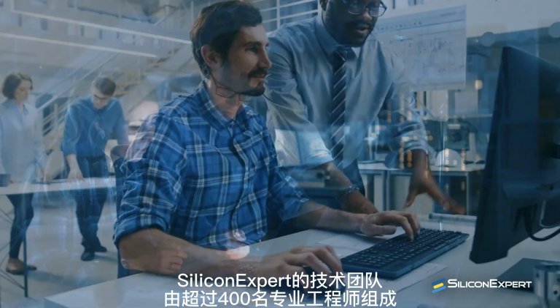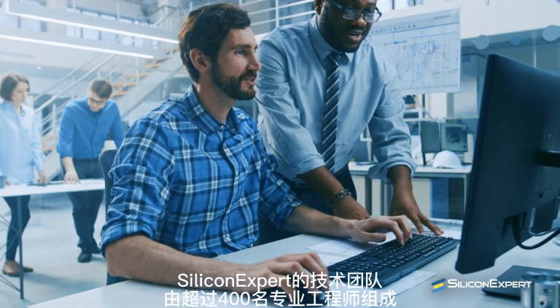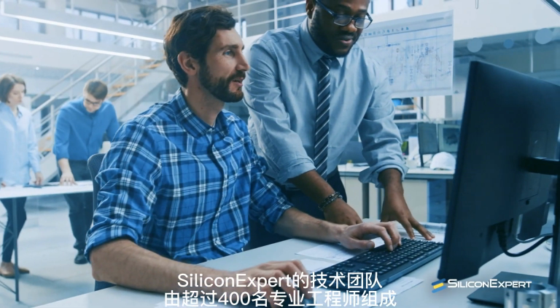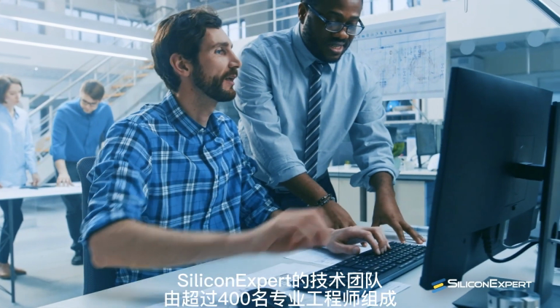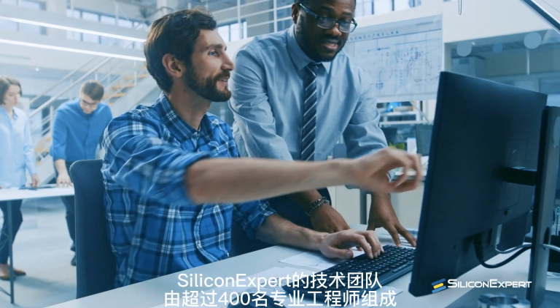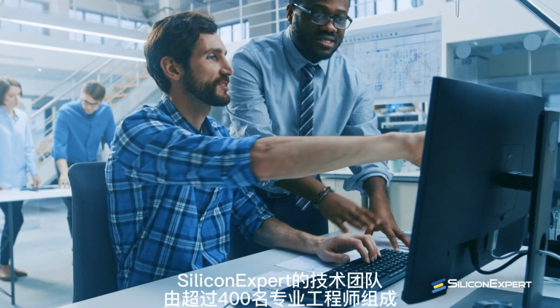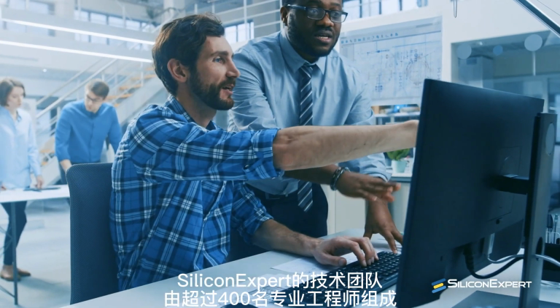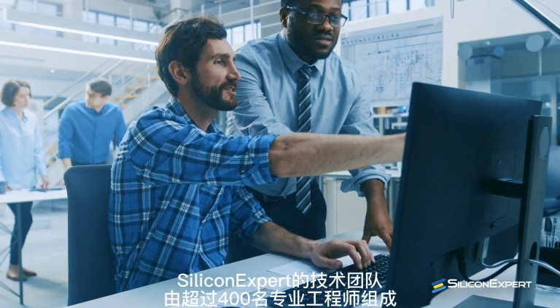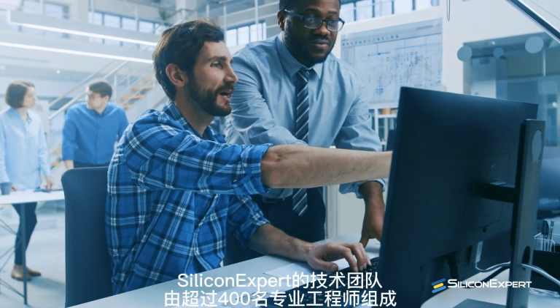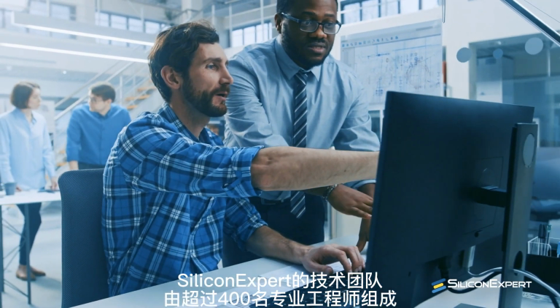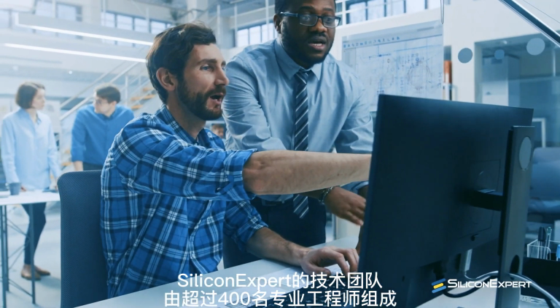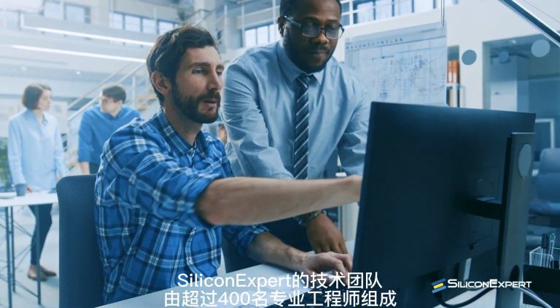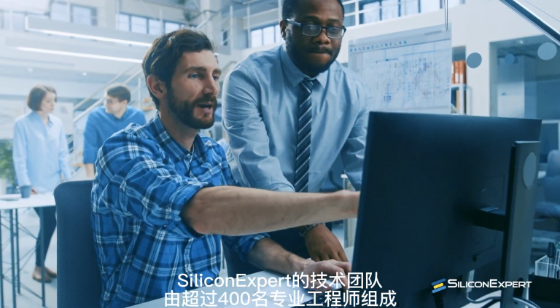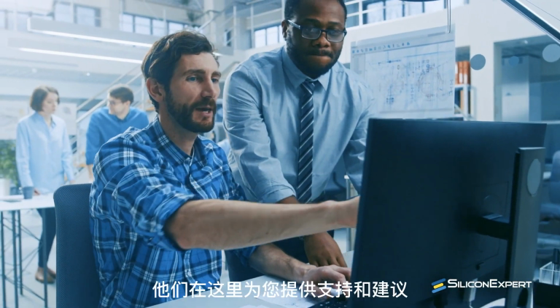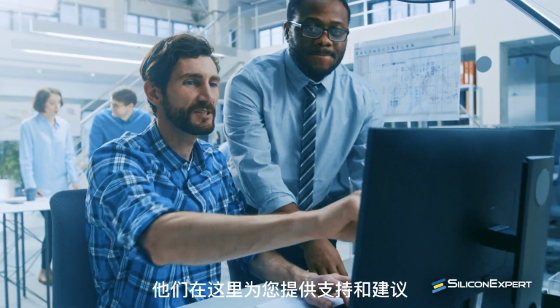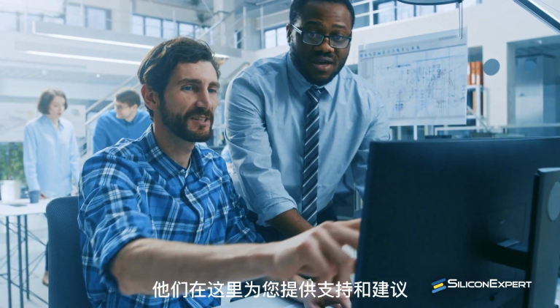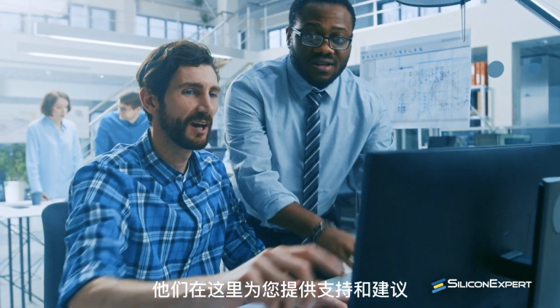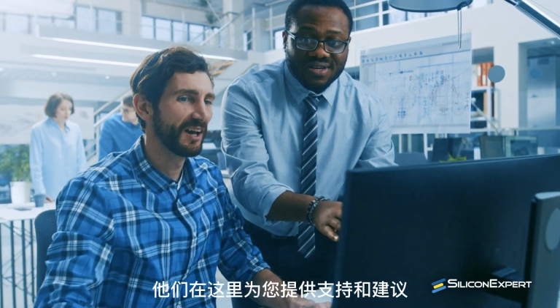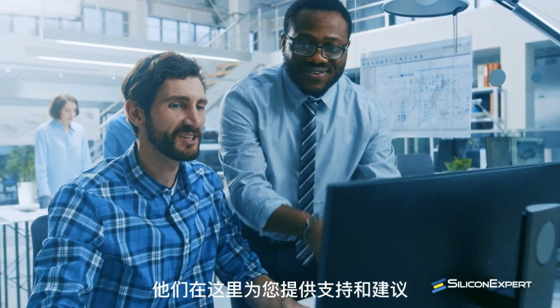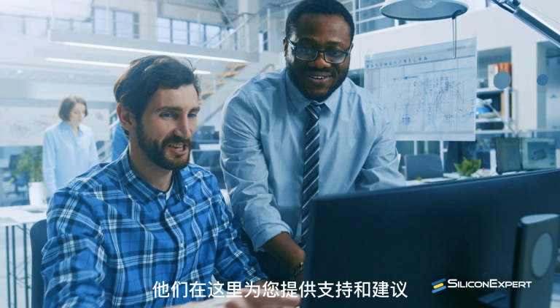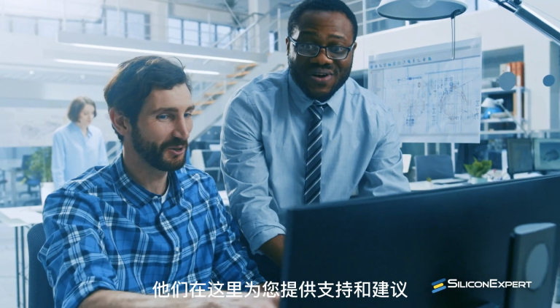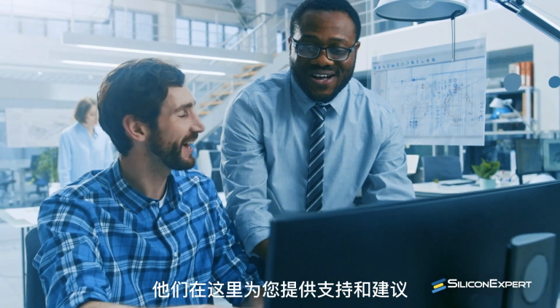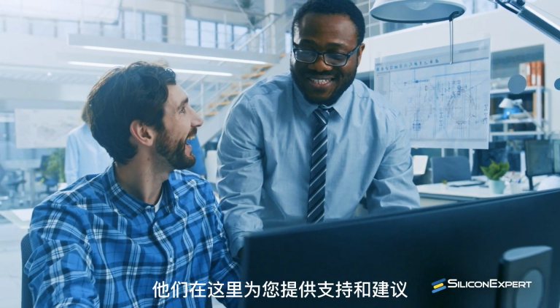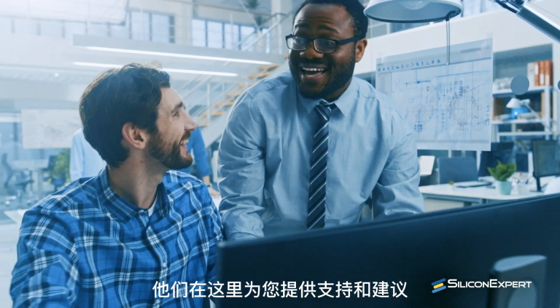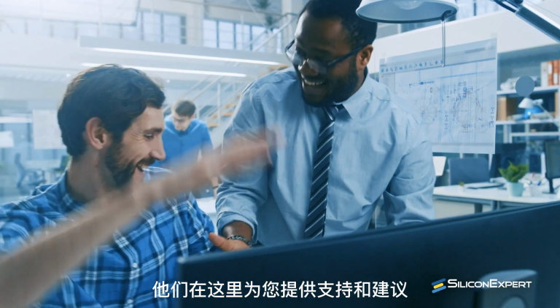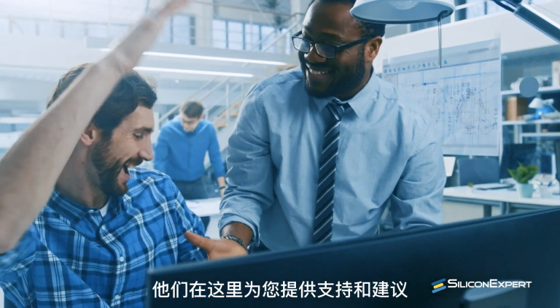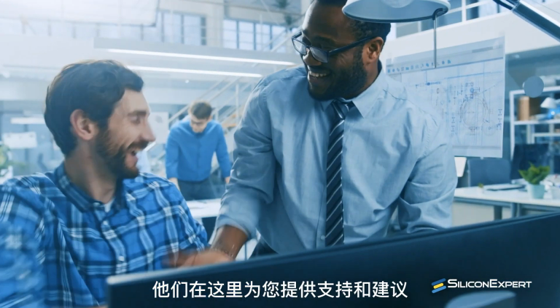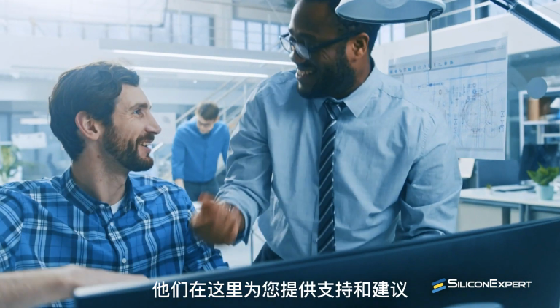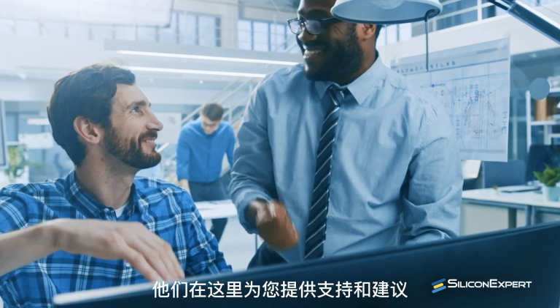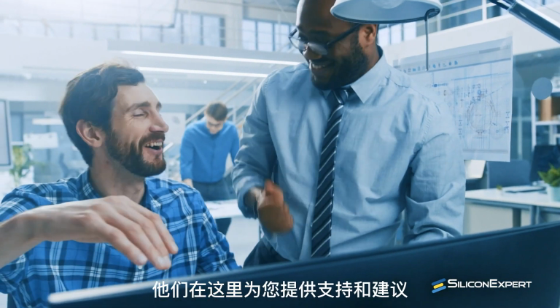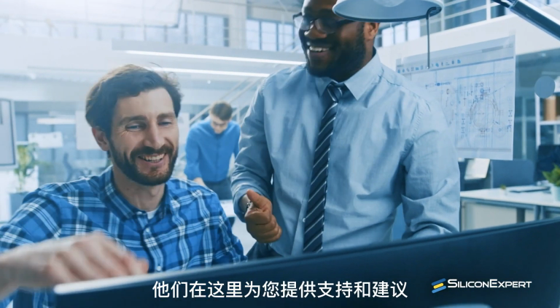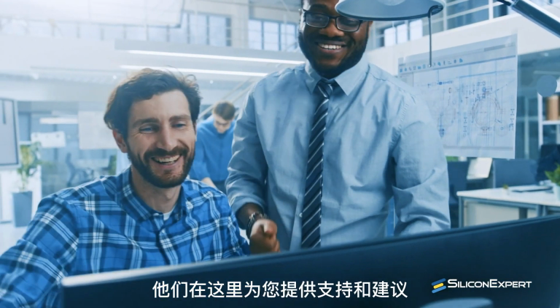And who puts the expert into SiliconExpert? Our over 400 dedicated engineers who are here to support and advise you.